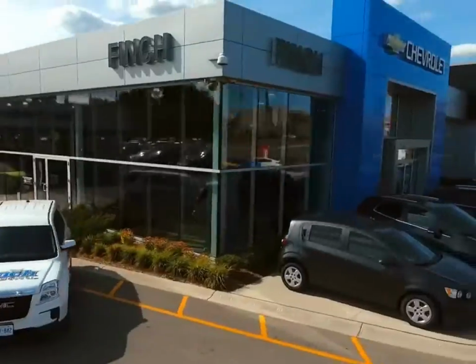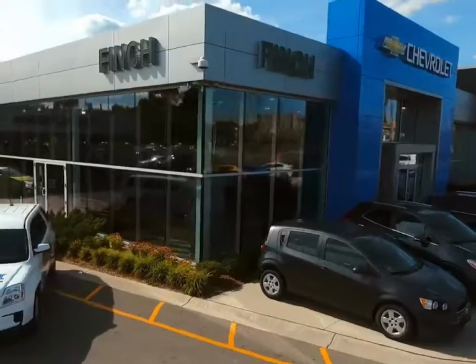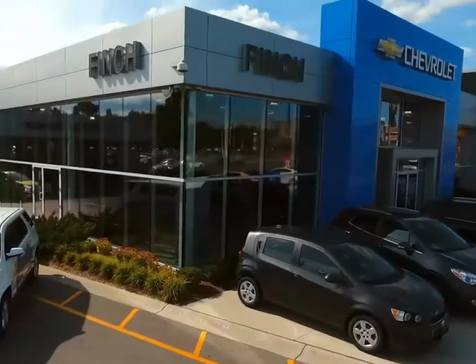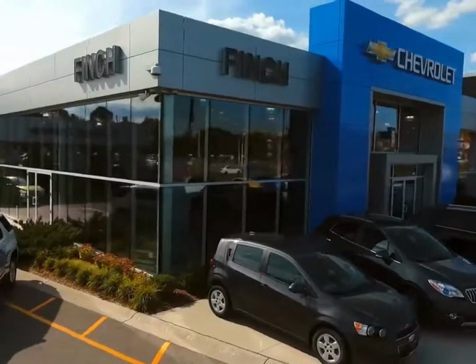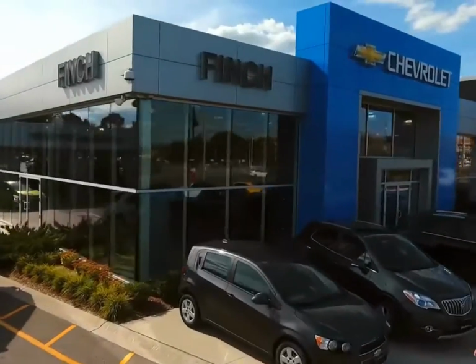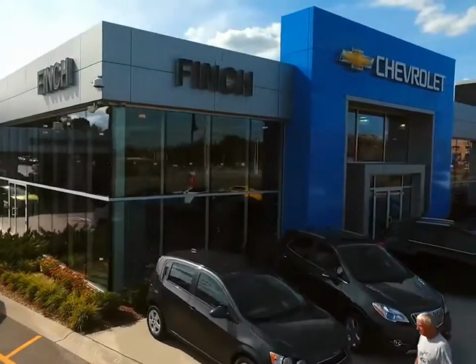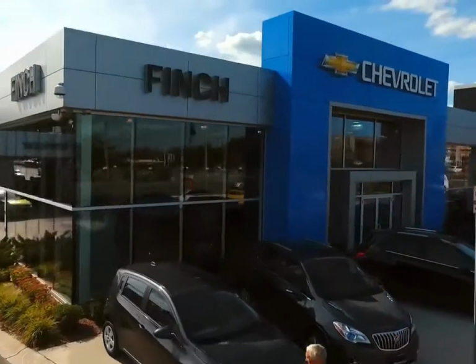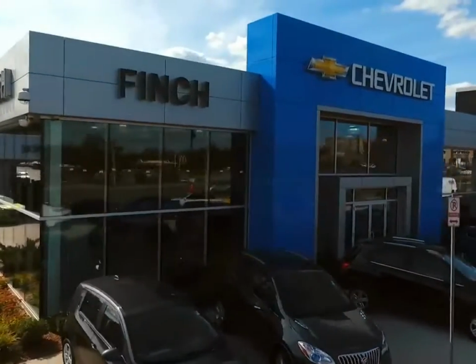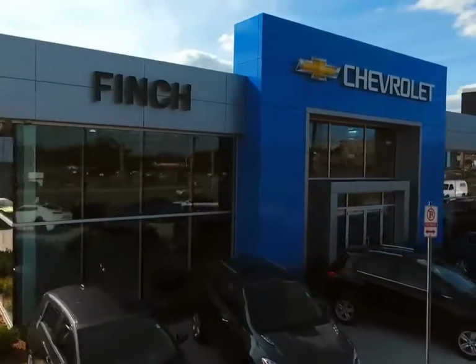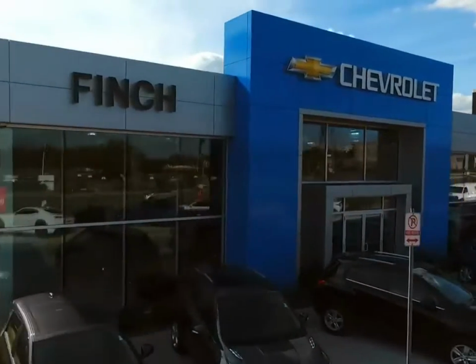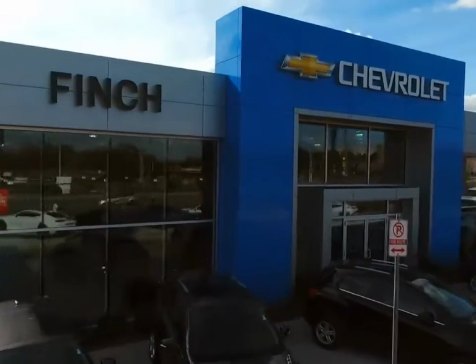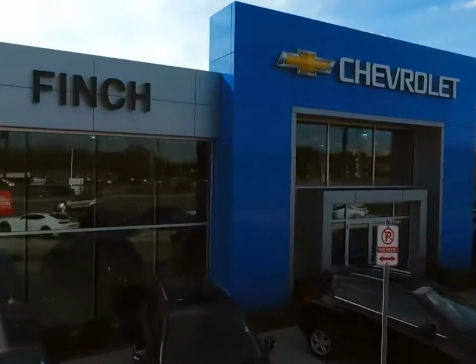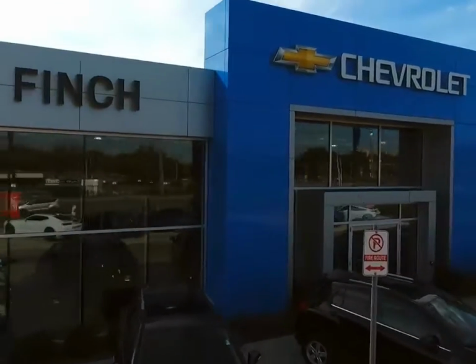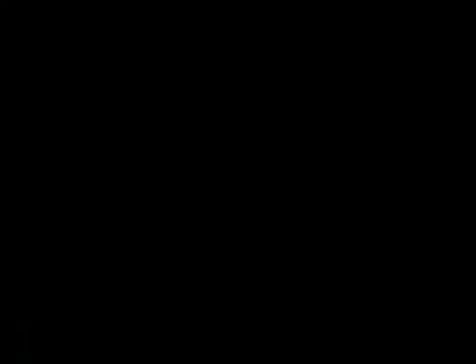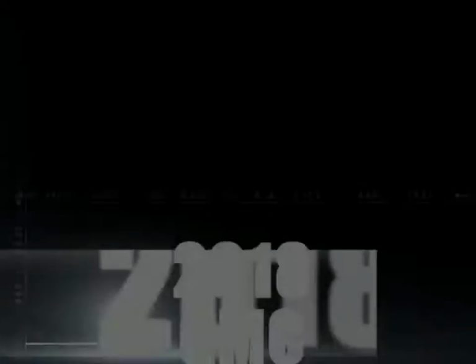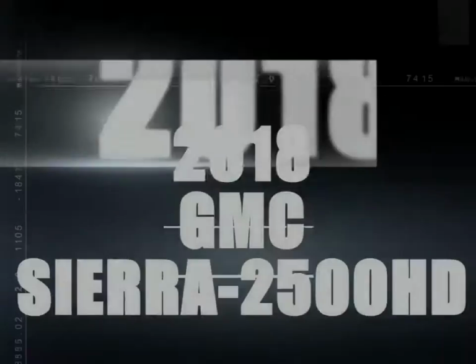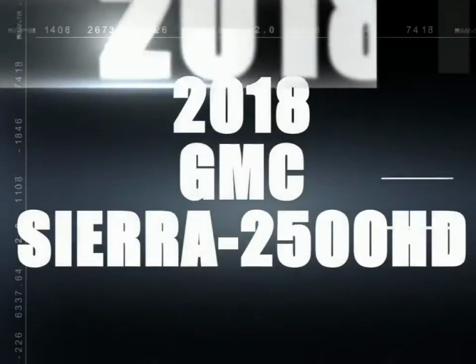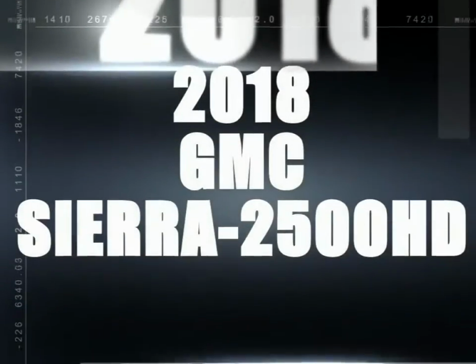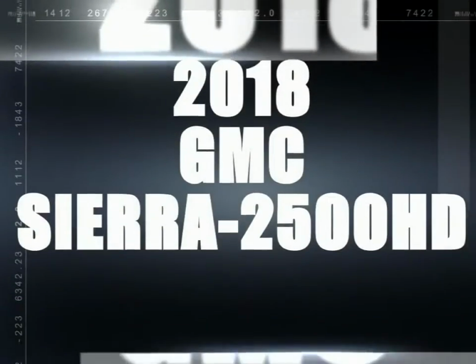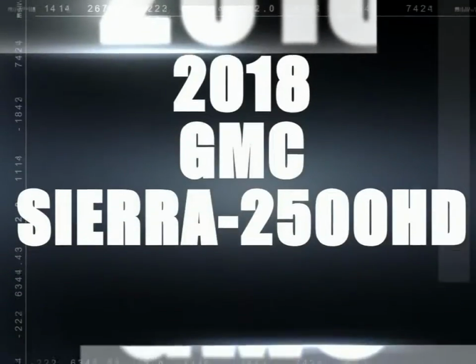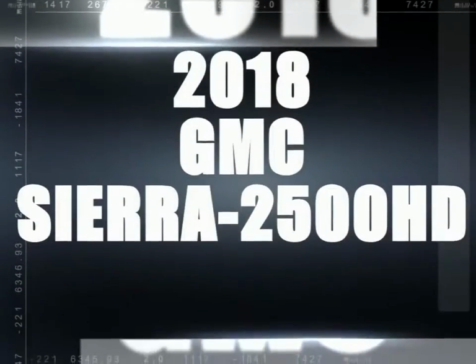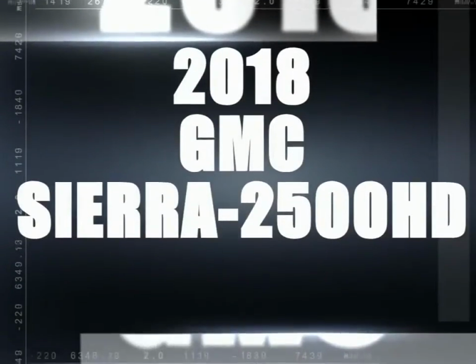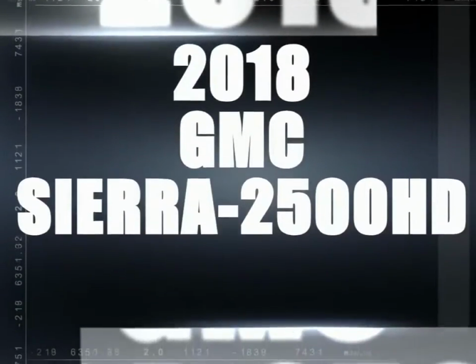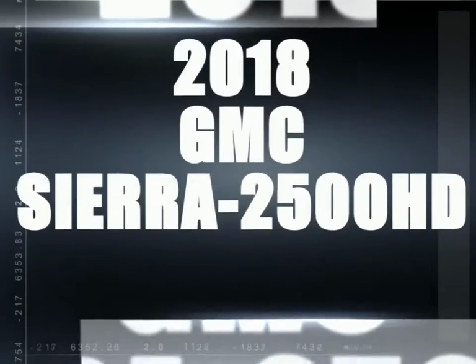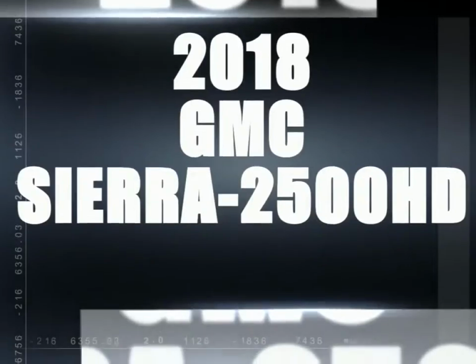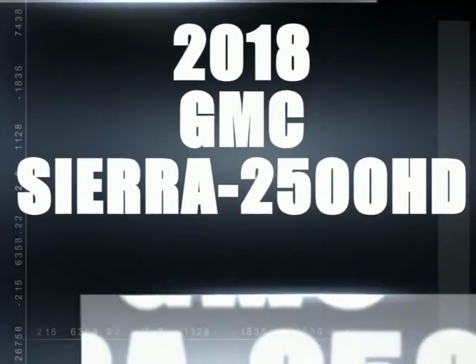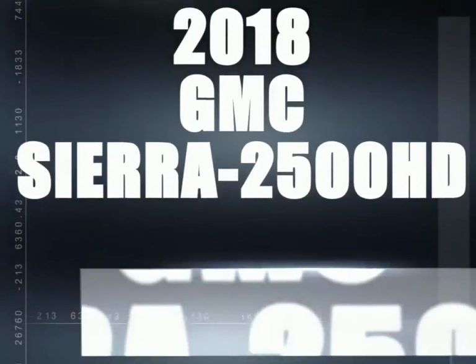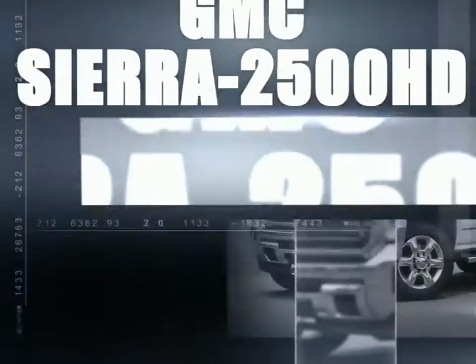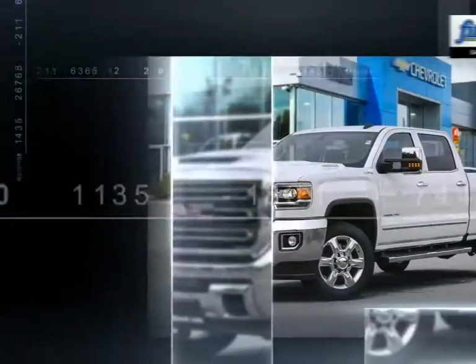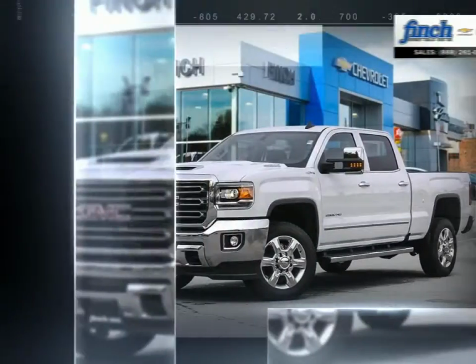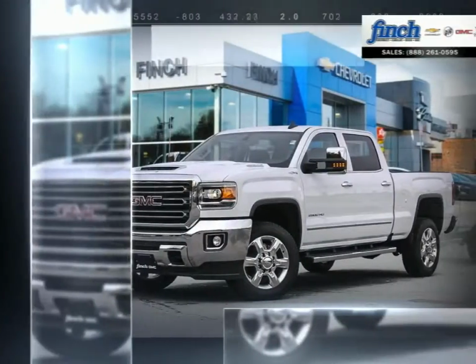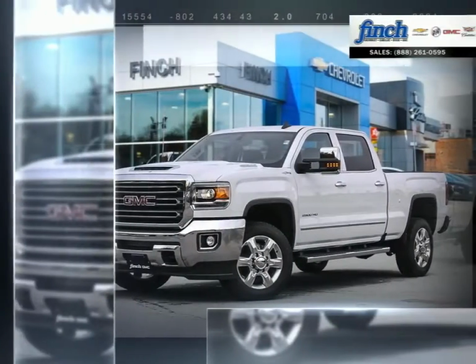Welcome to Finch Chevrolet. Today we're looking at a 2018 GMC Sierra 2500 HD.